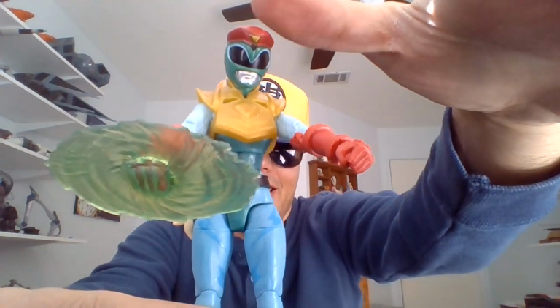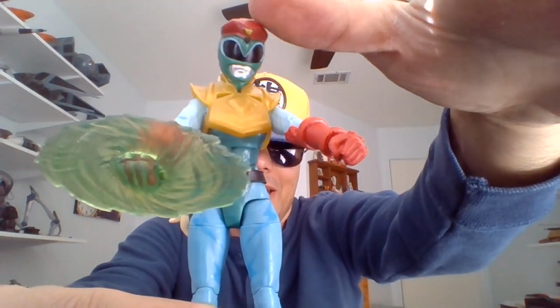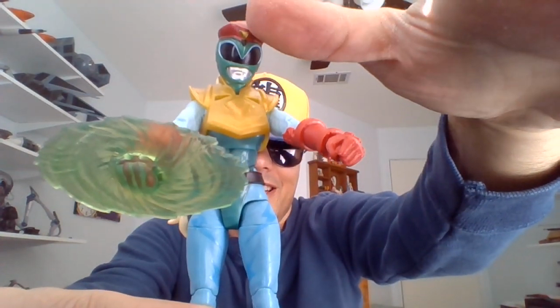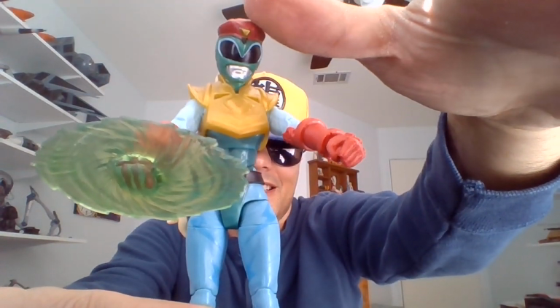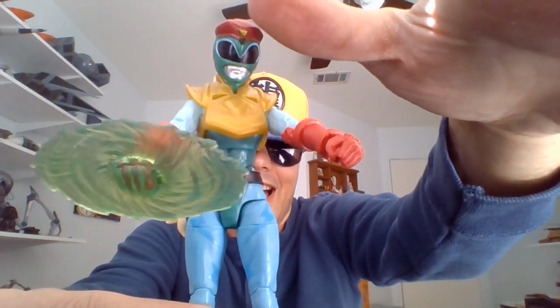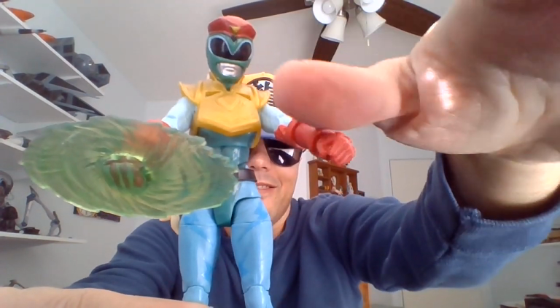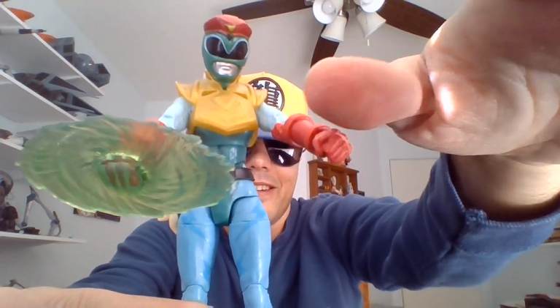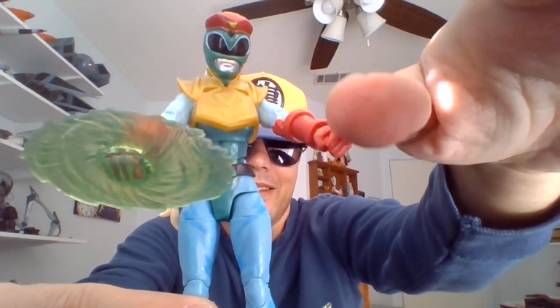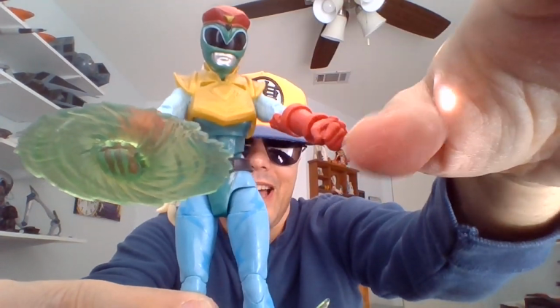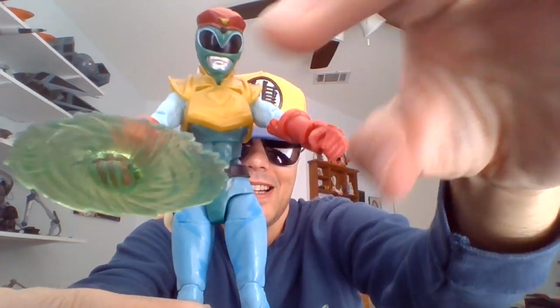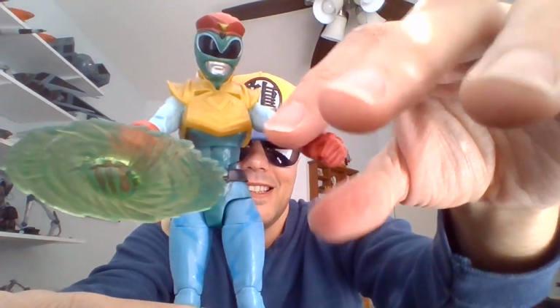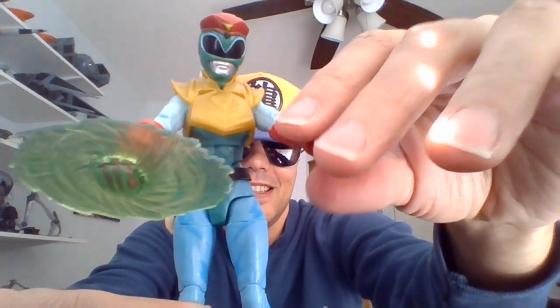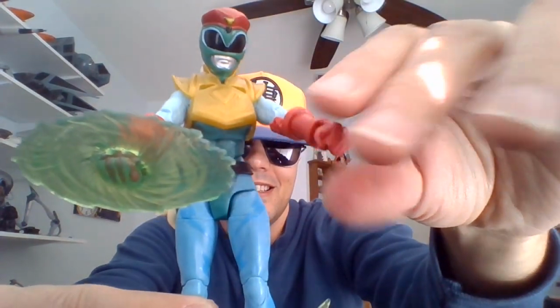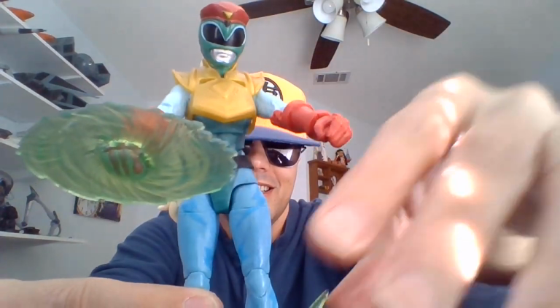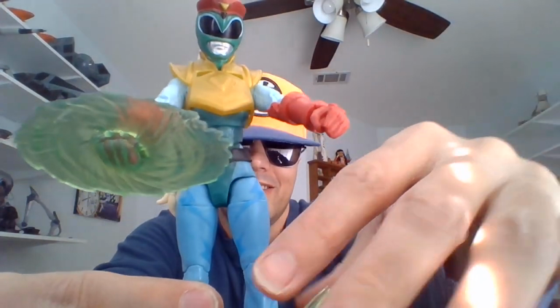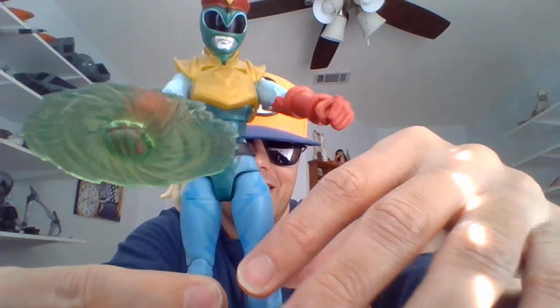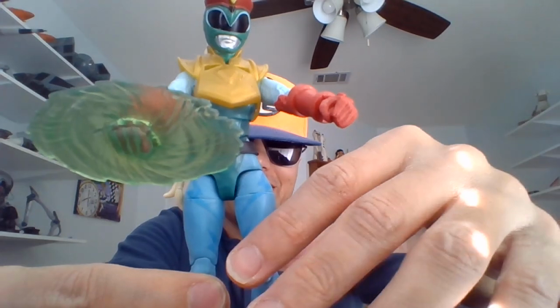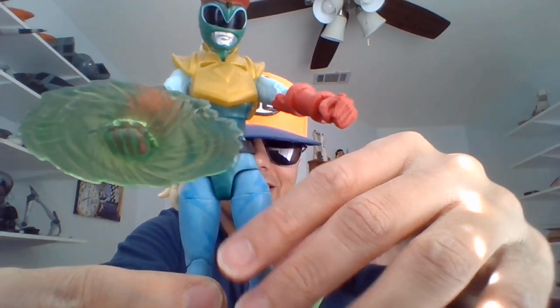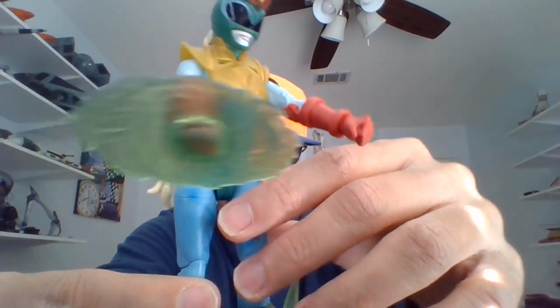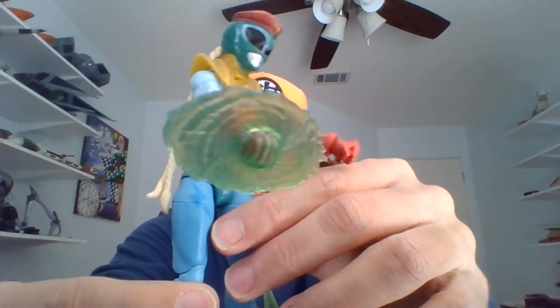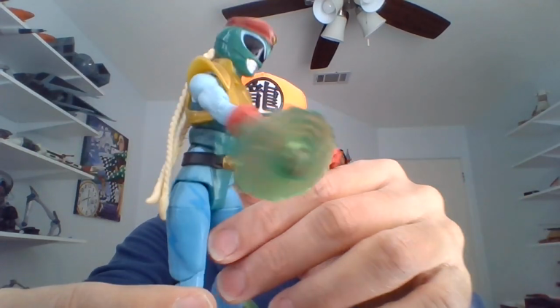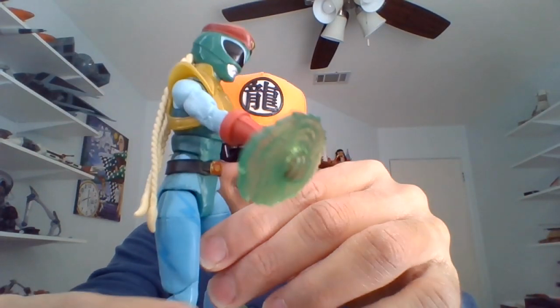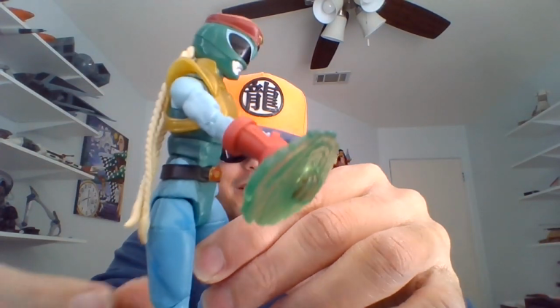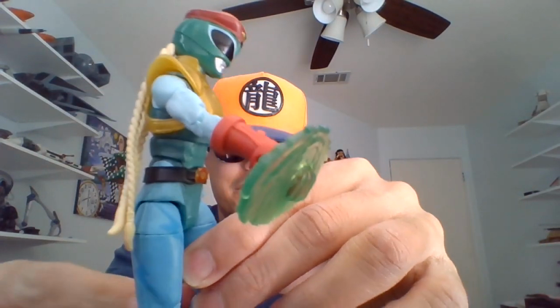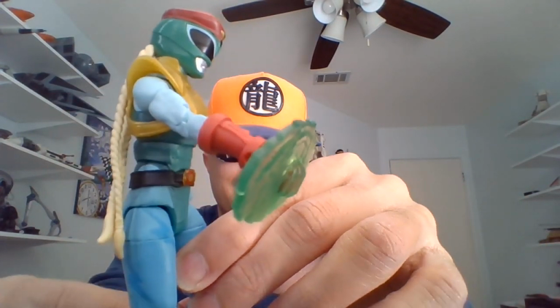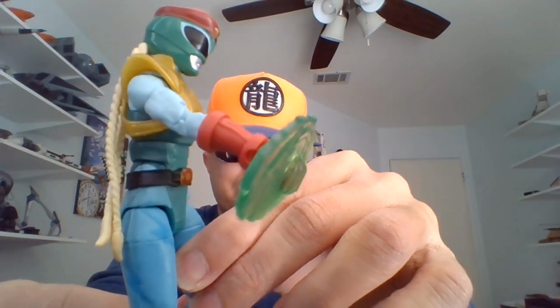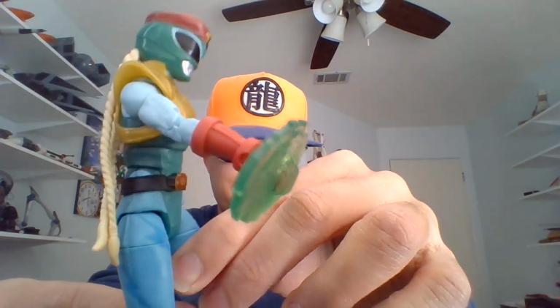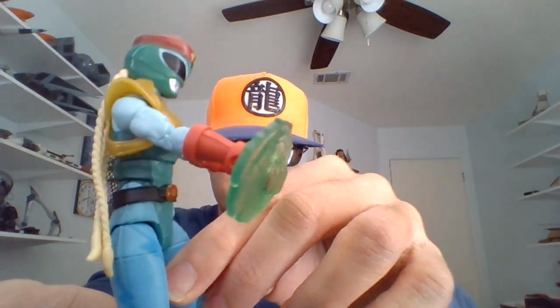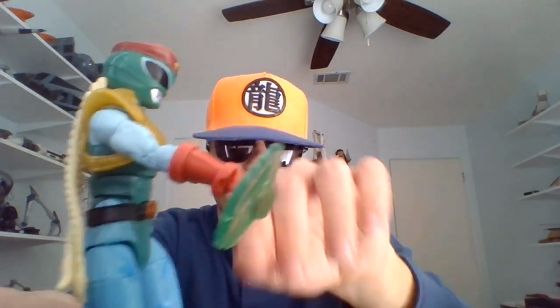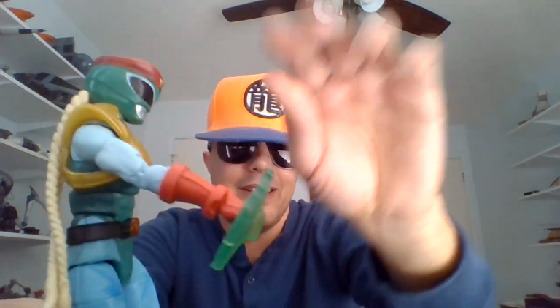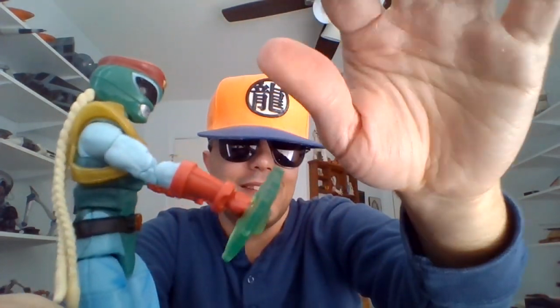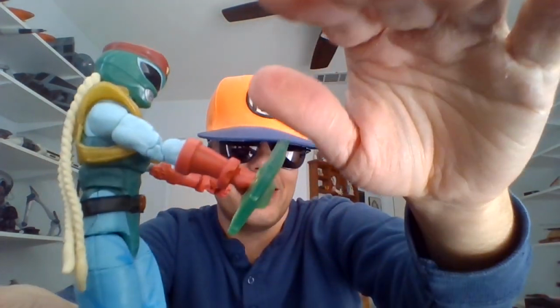Cammy is out of the packaging, ready to go. She's got some energy effect pieces here.